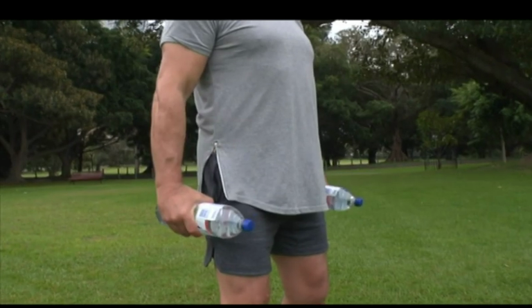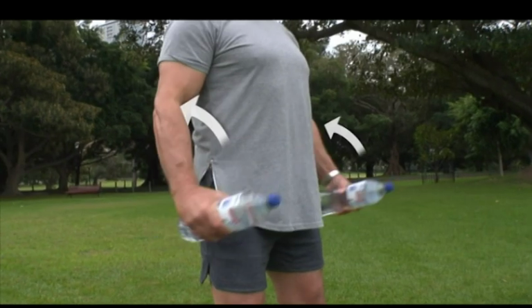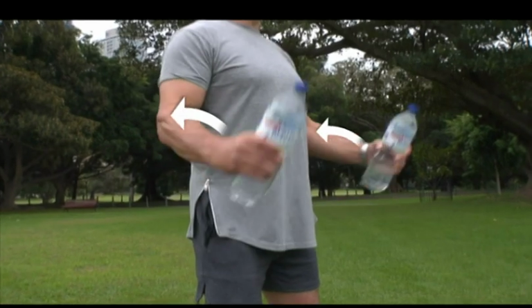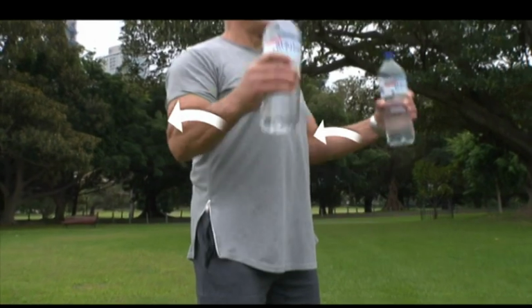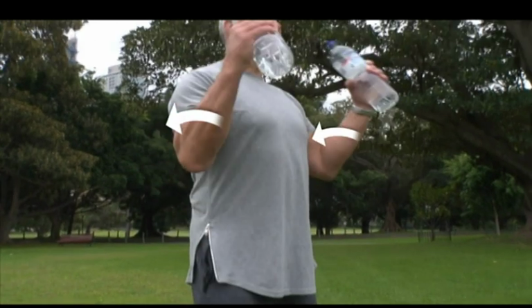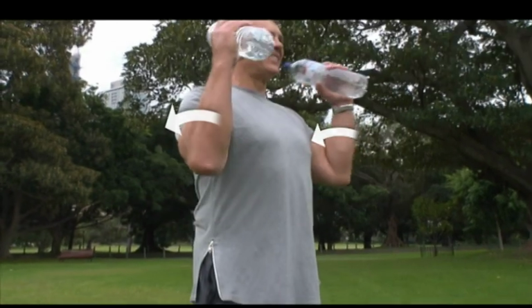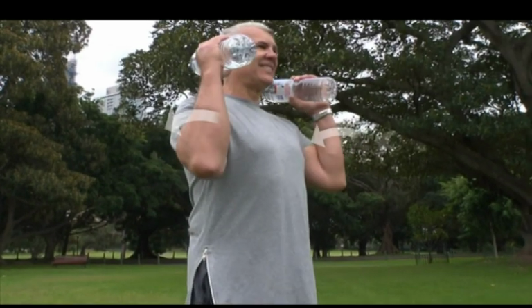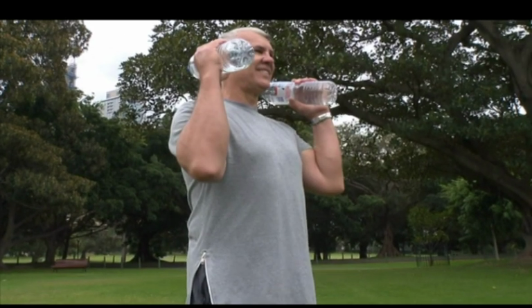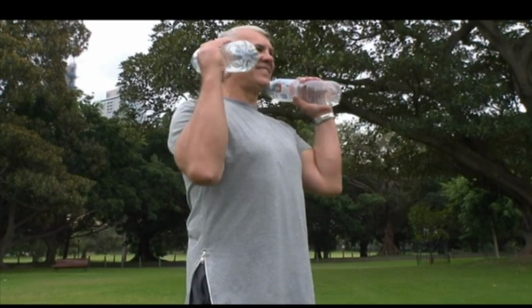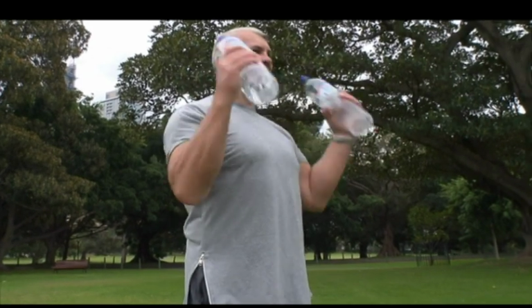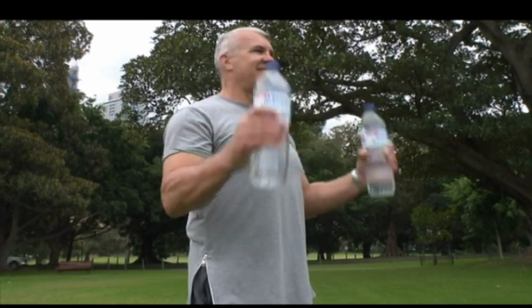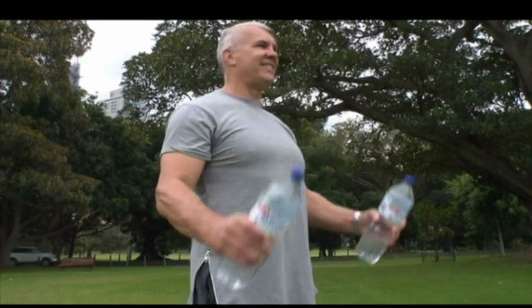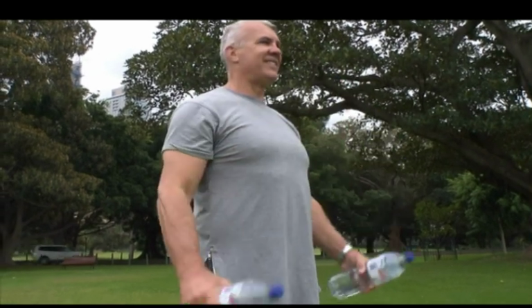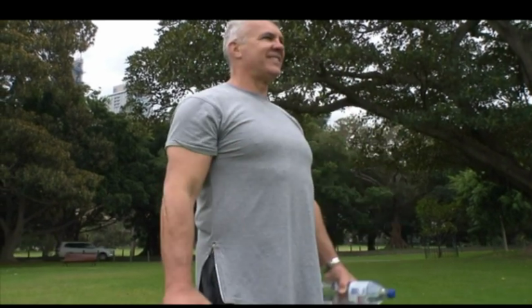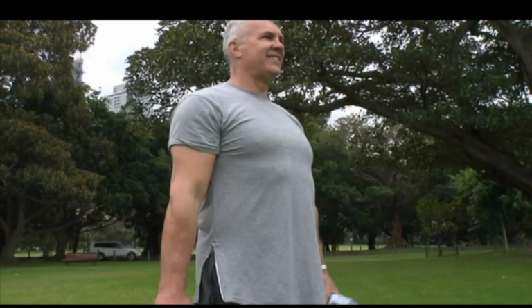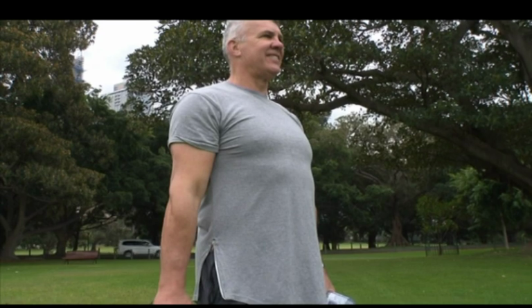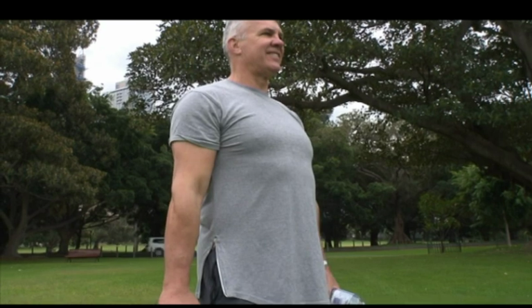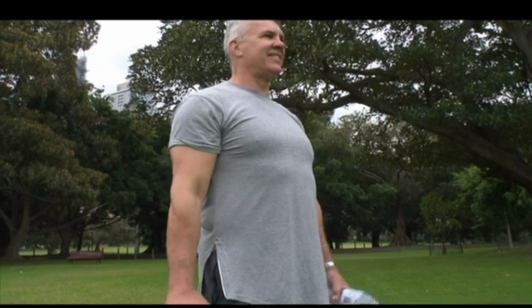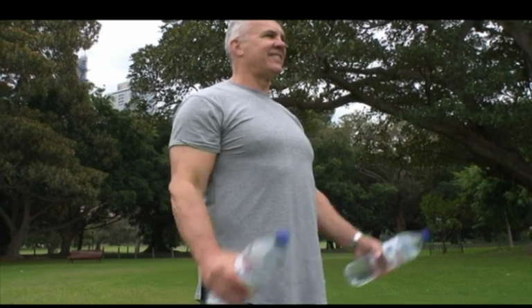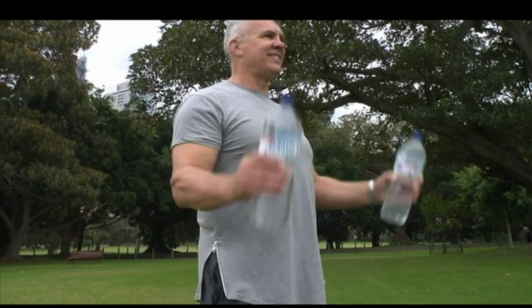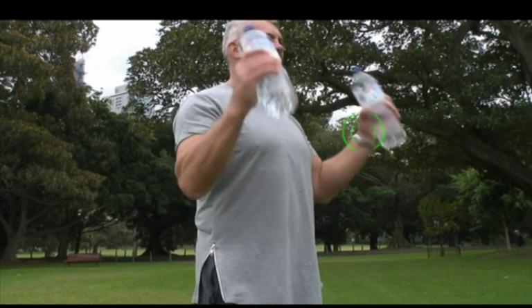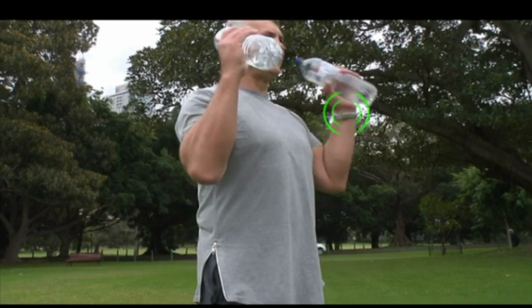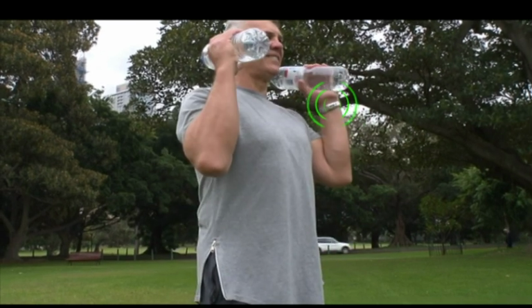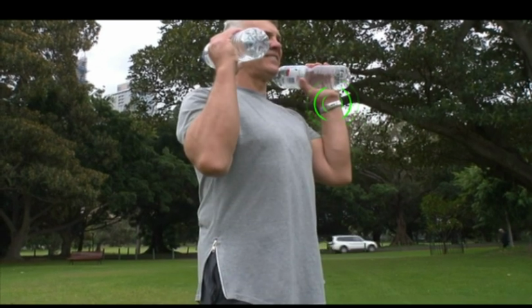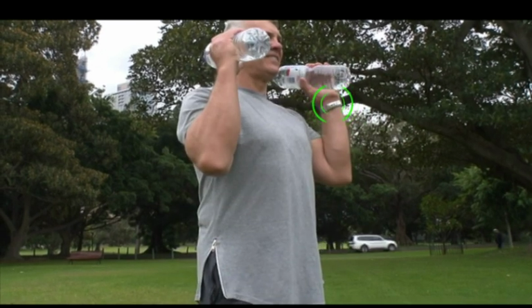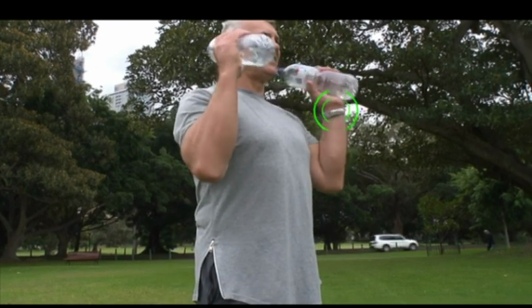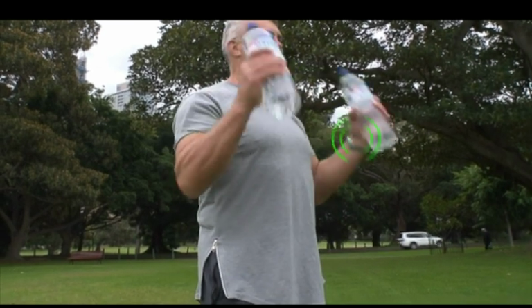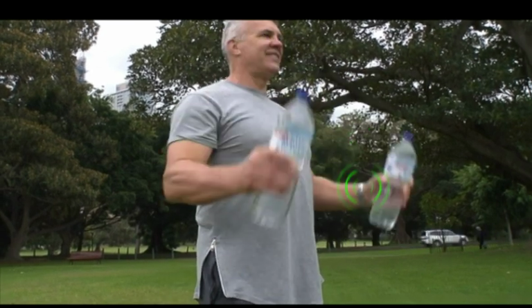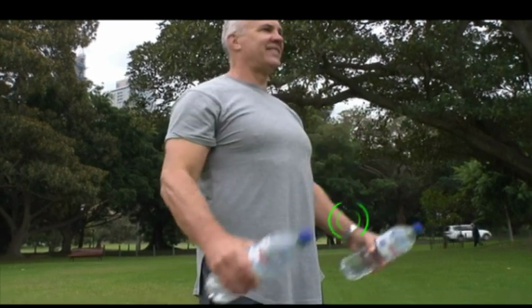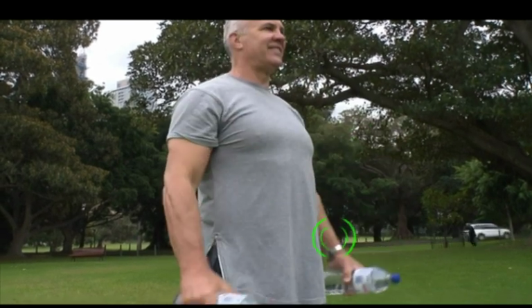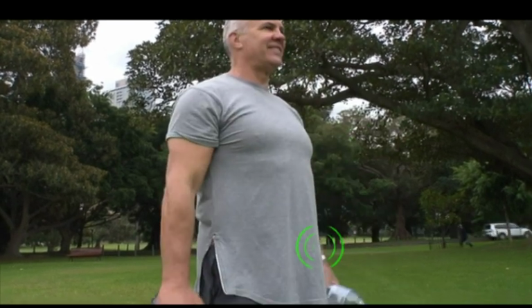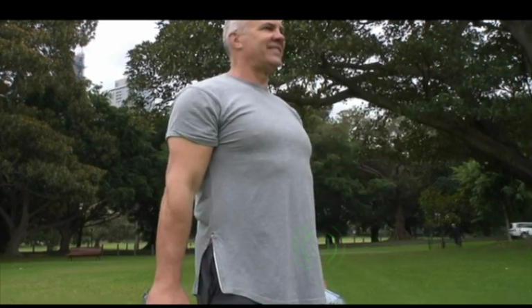Bend the elbows until your hands are near your shoulders. Make sure you keep your wrists tight and you aren't swinging the weights upwards.